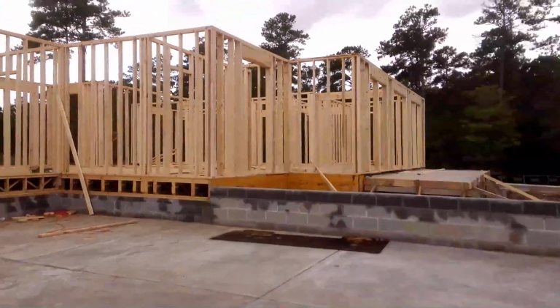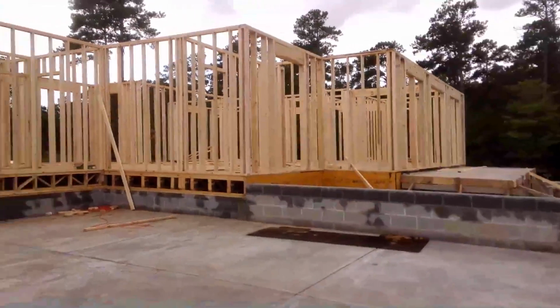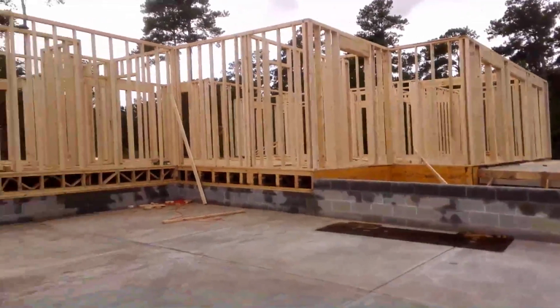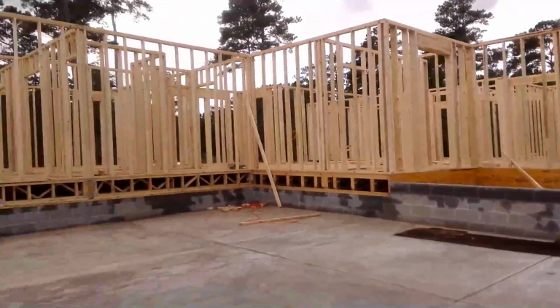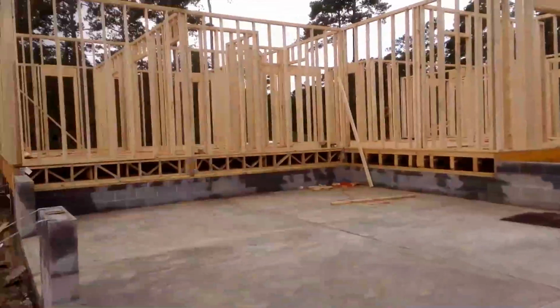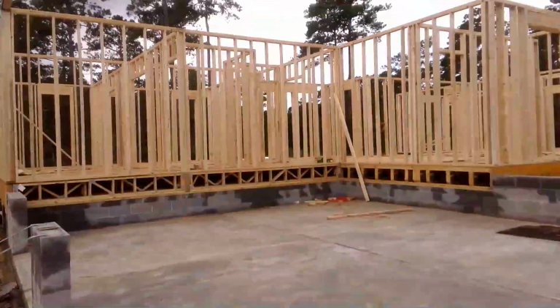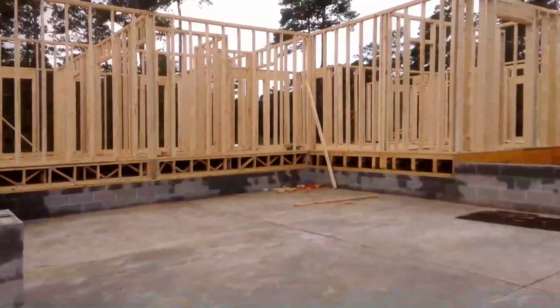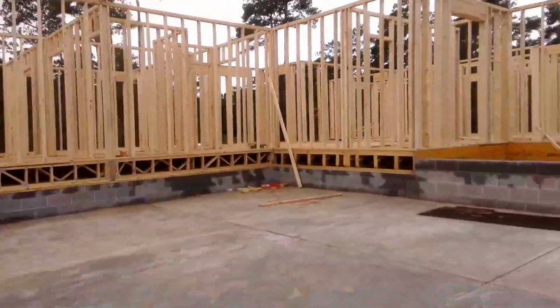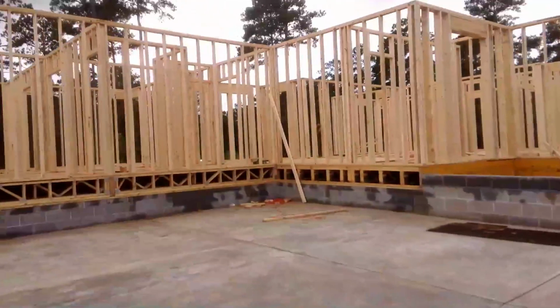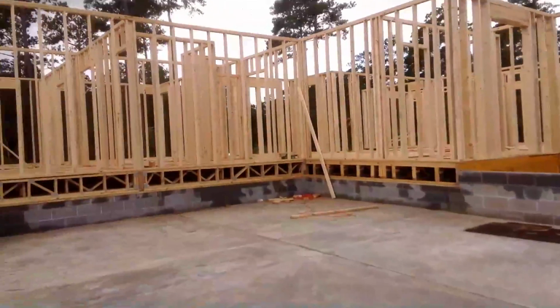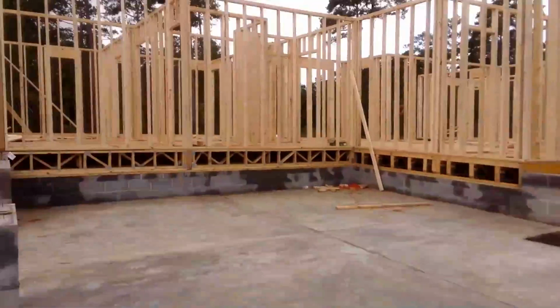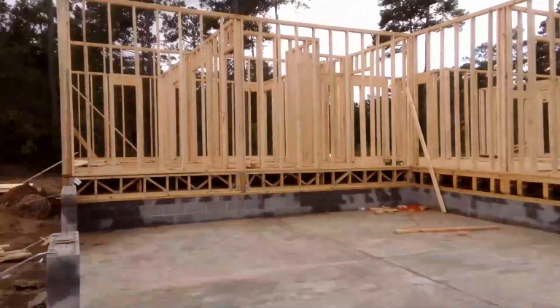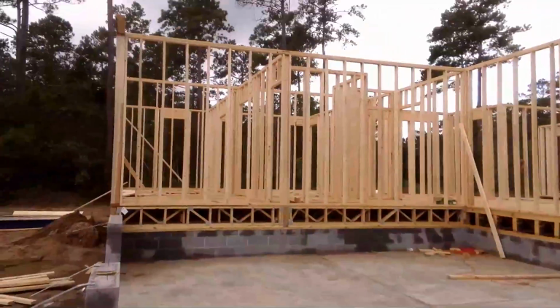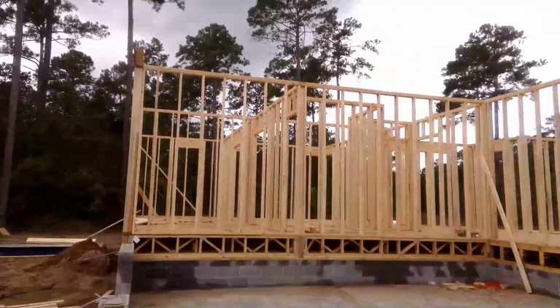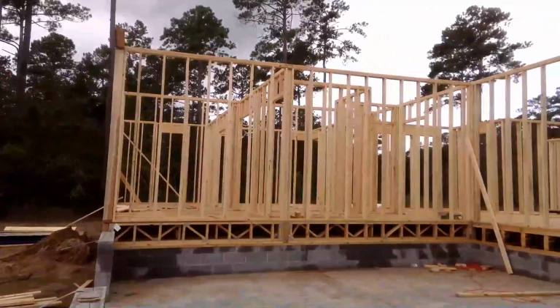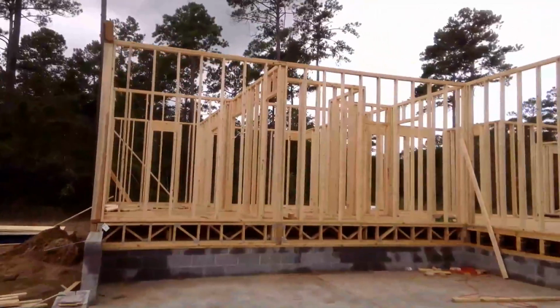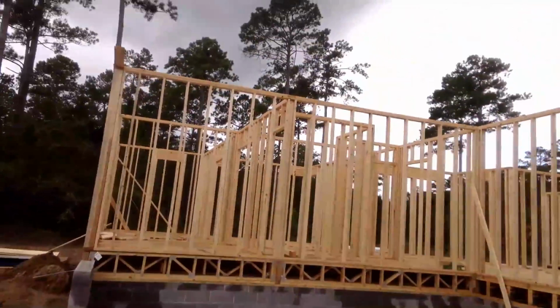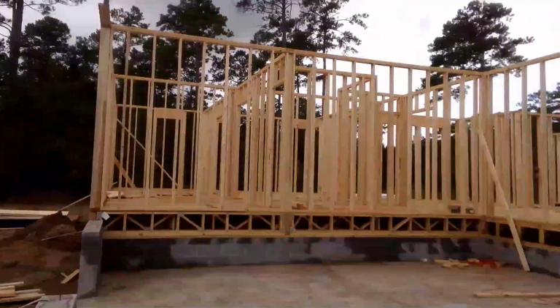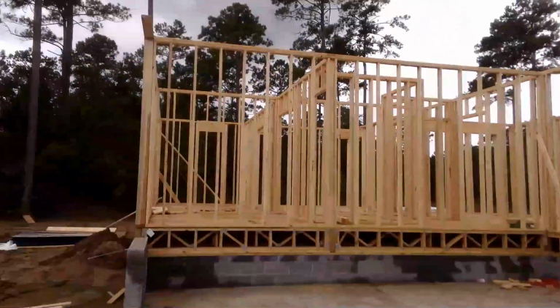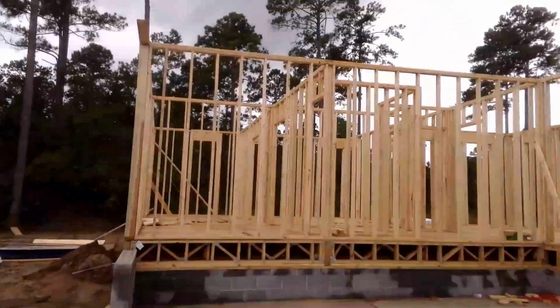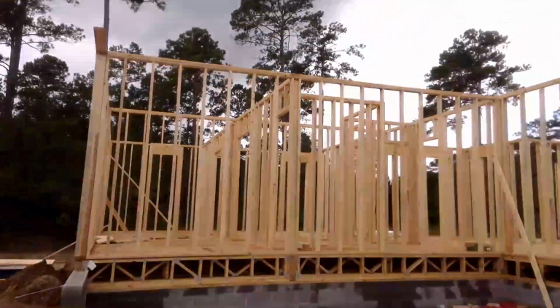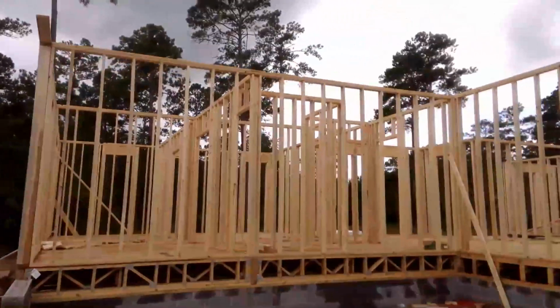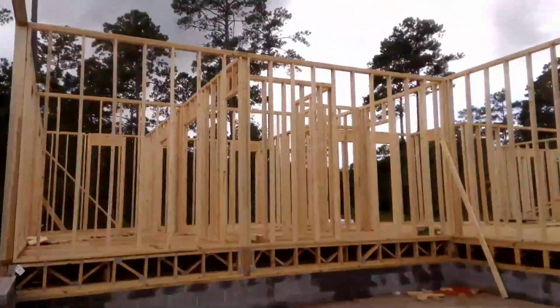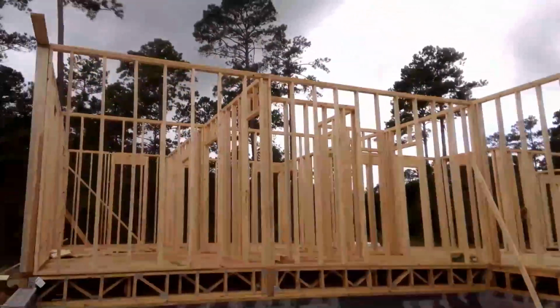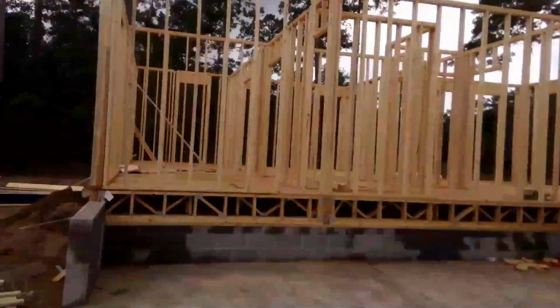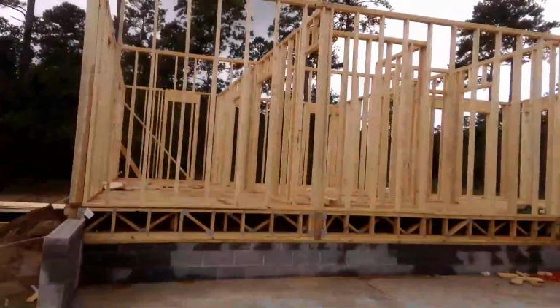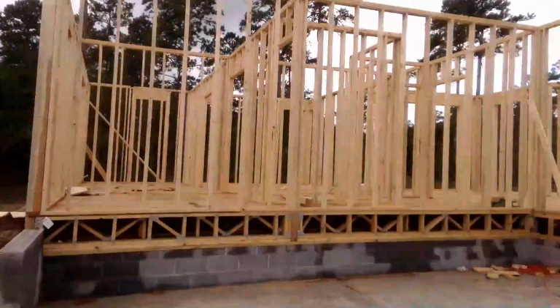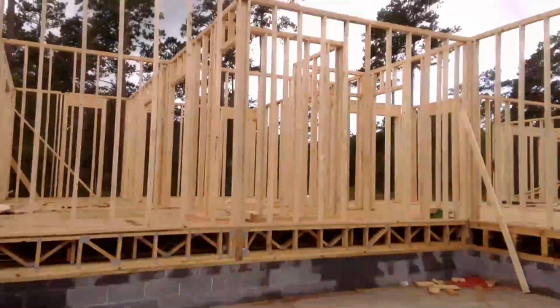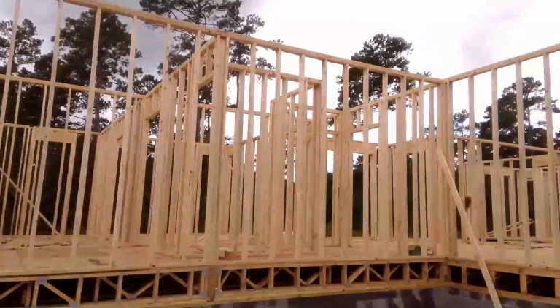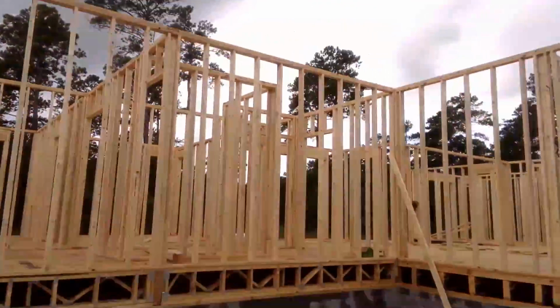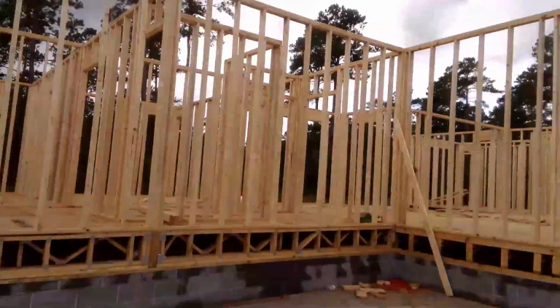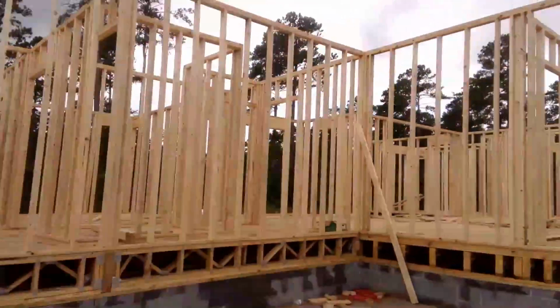Hello, MamDio here to give y'all a tour of this house. This is the second day of the wall framing.